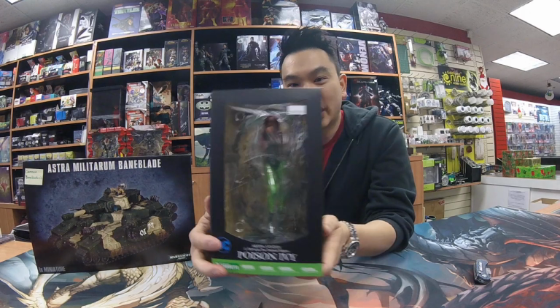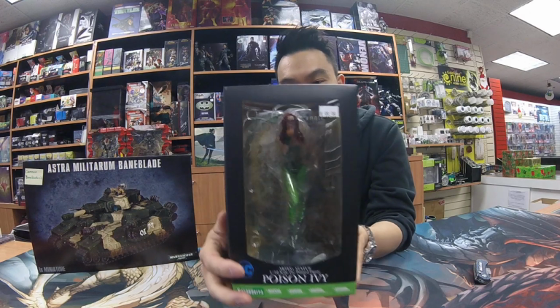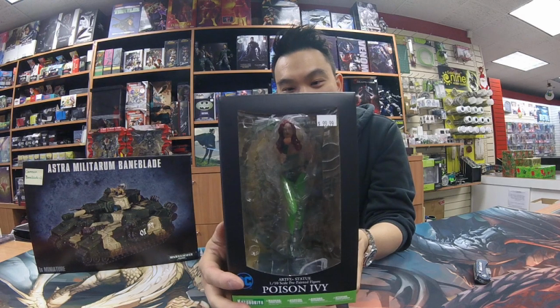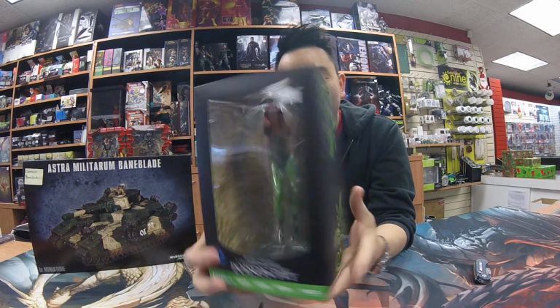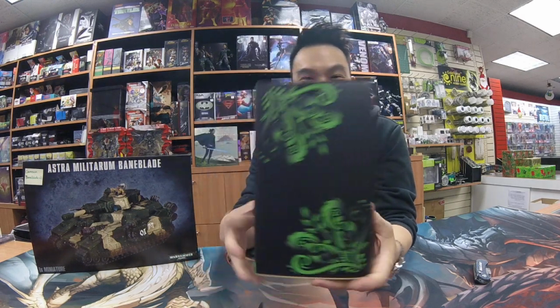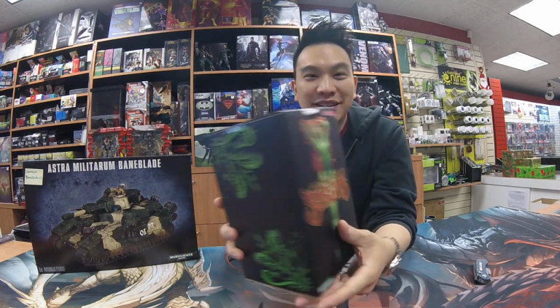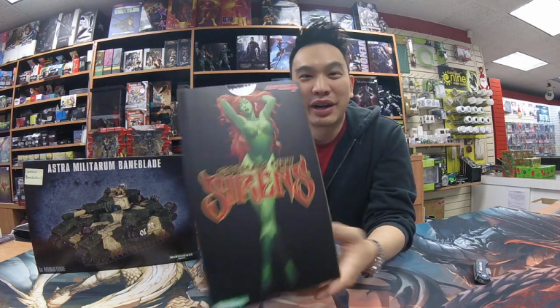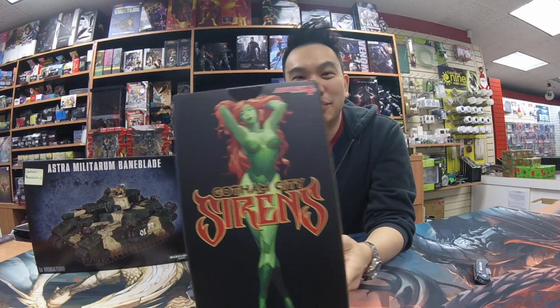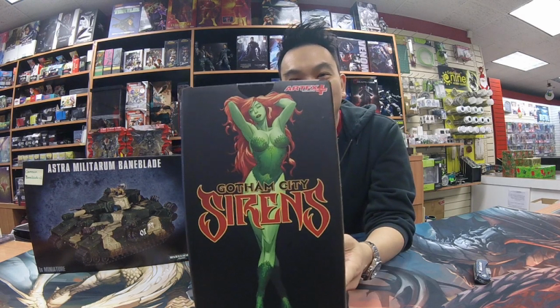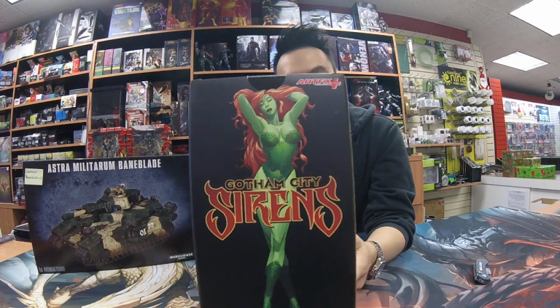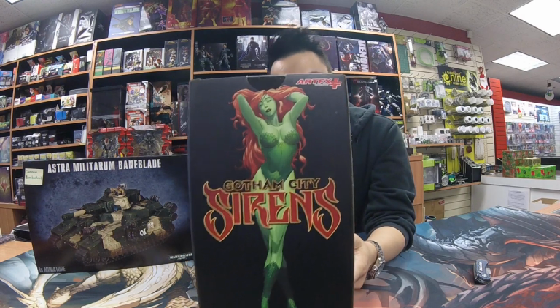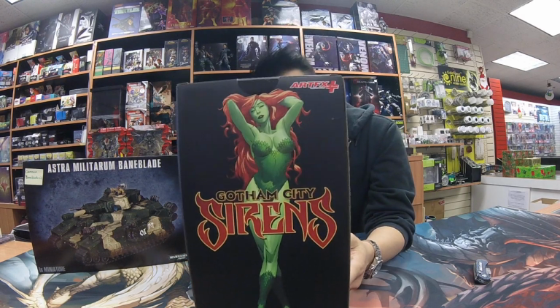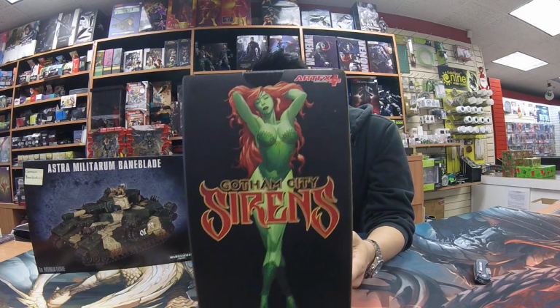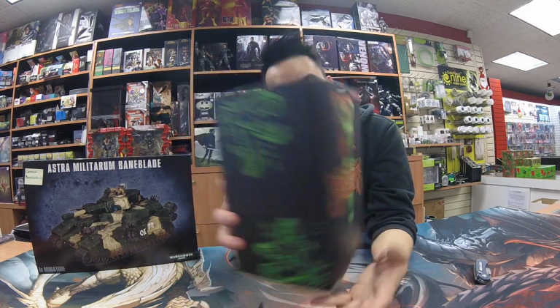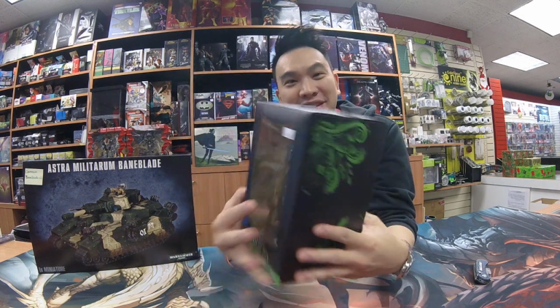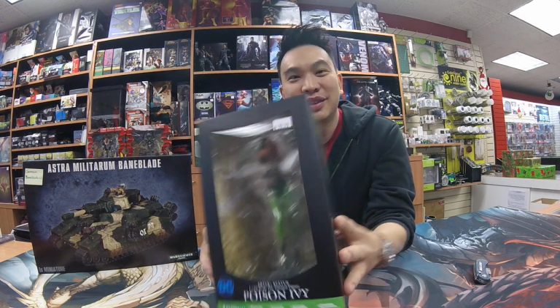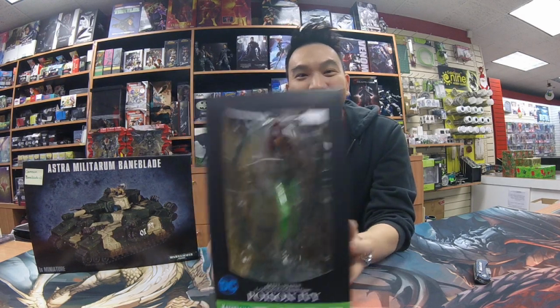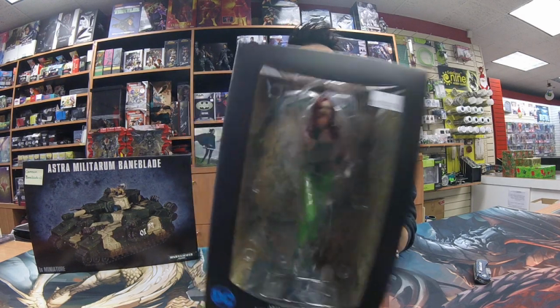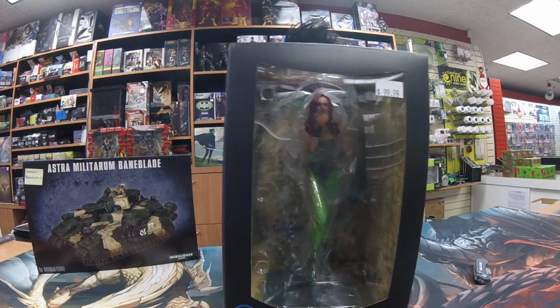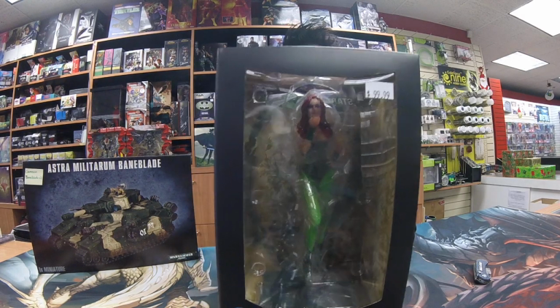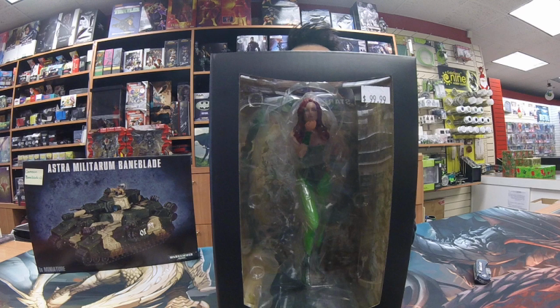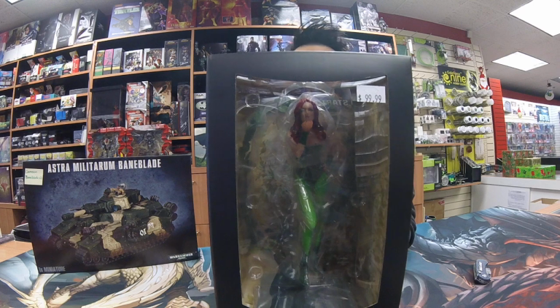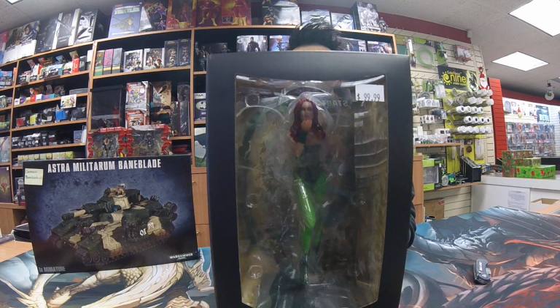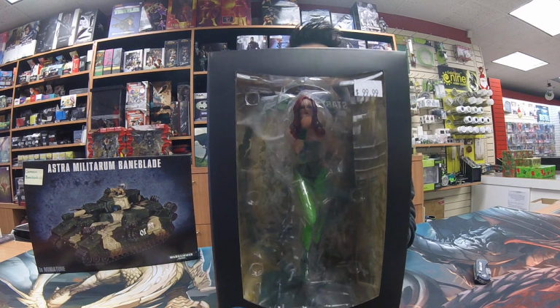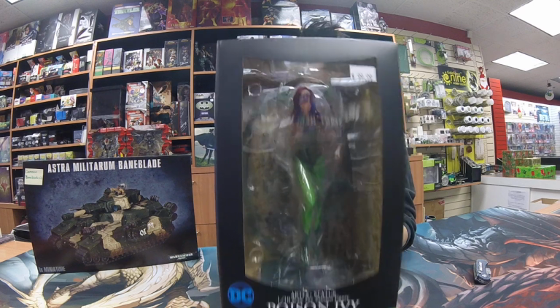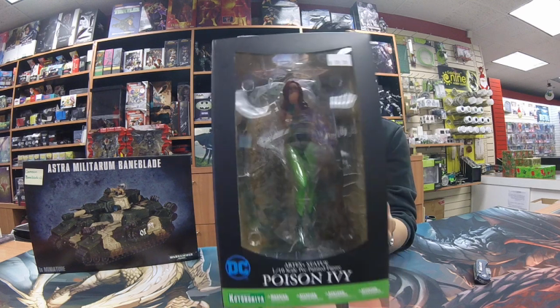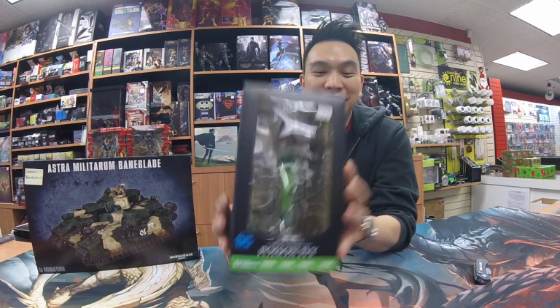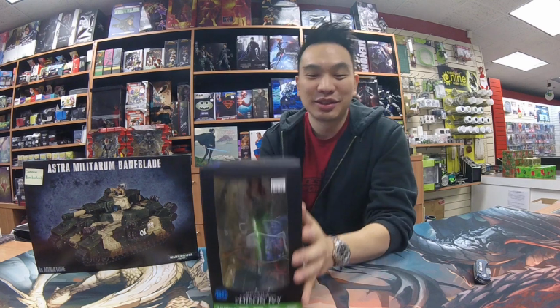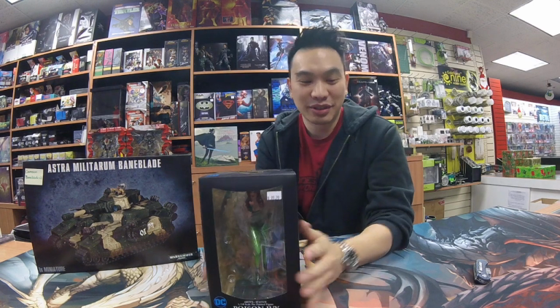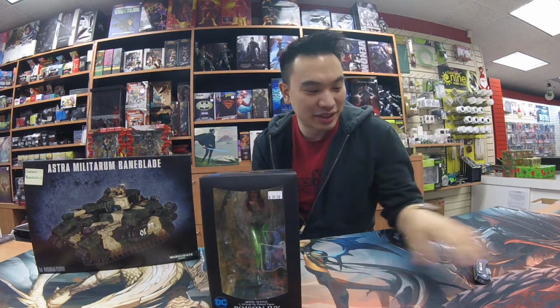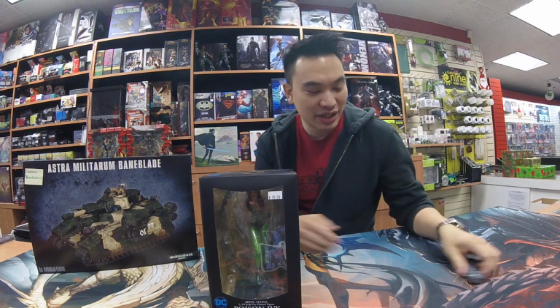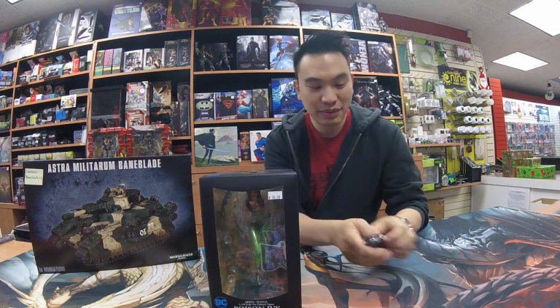As of note, on the back of the box she is green, but the actual figure she is not green — she is skin colored. So we're going to crack this open.